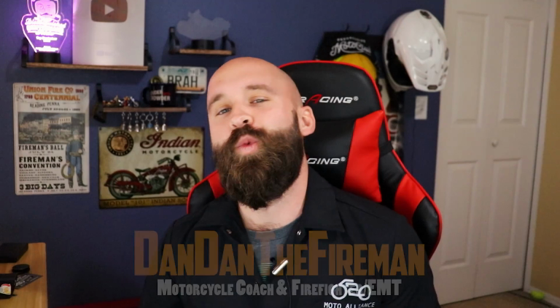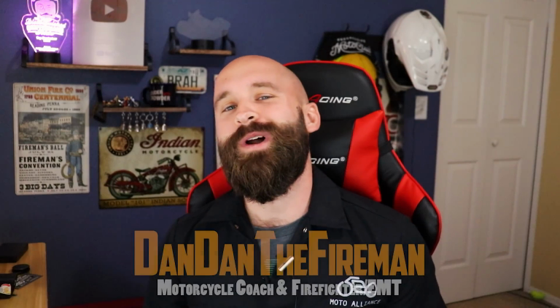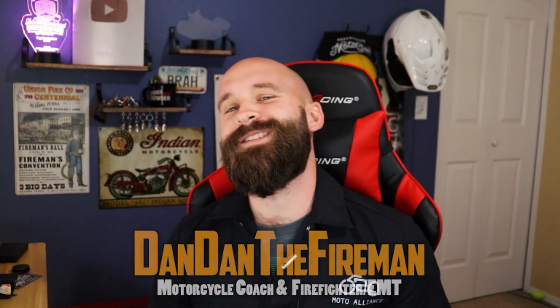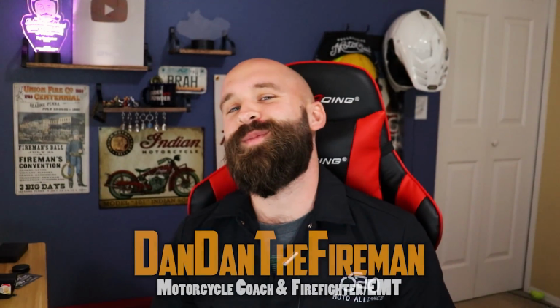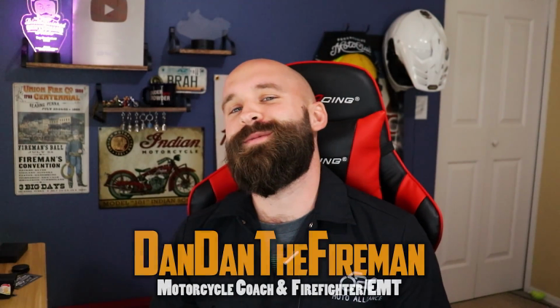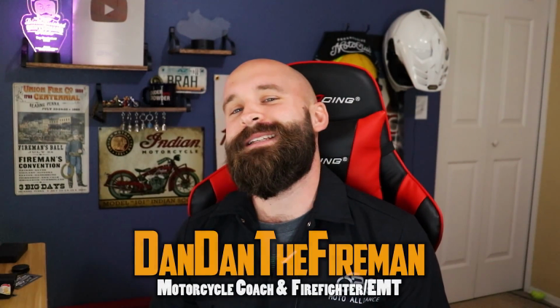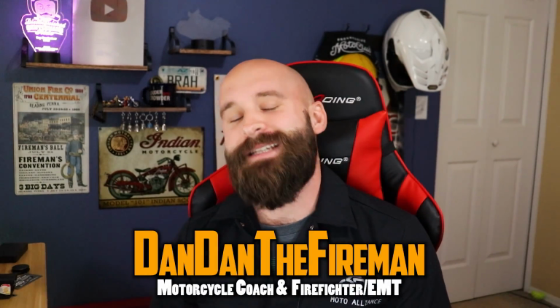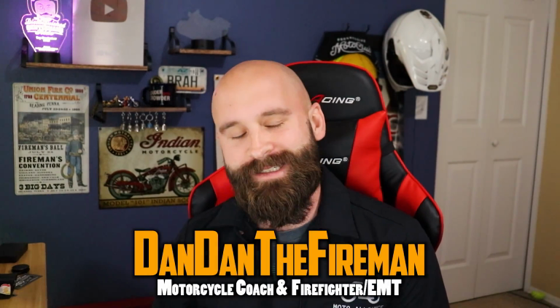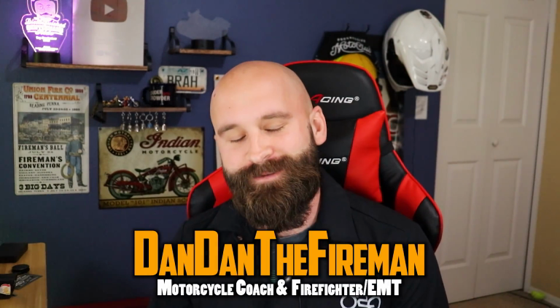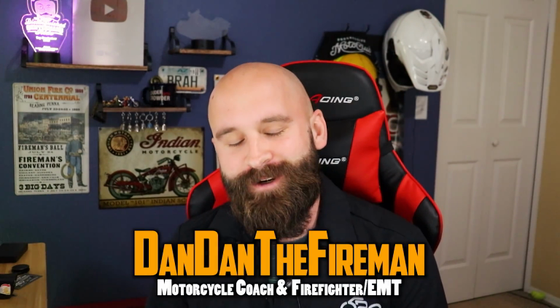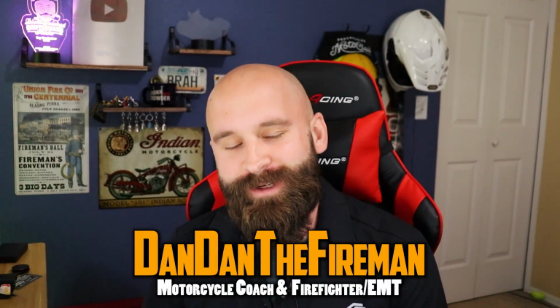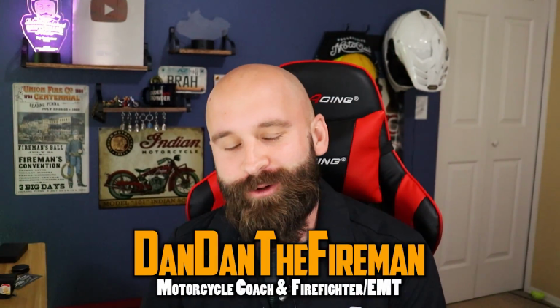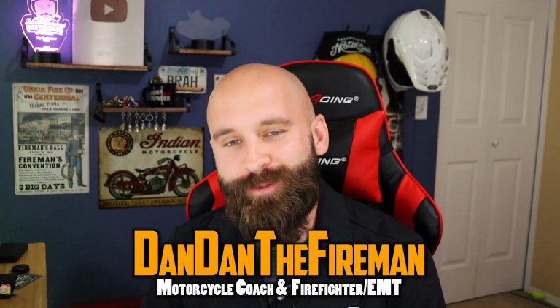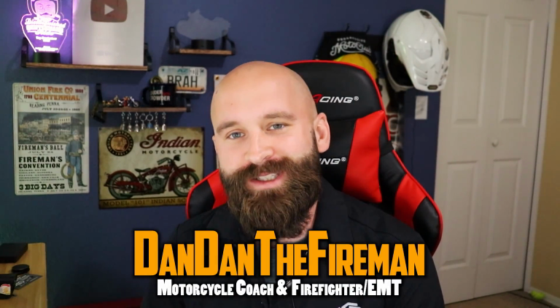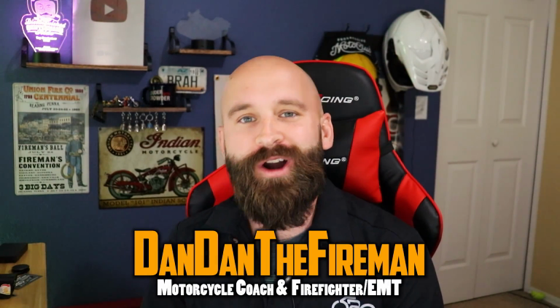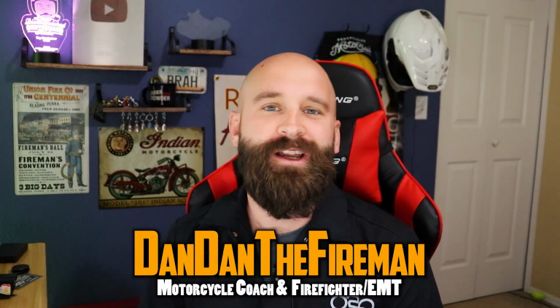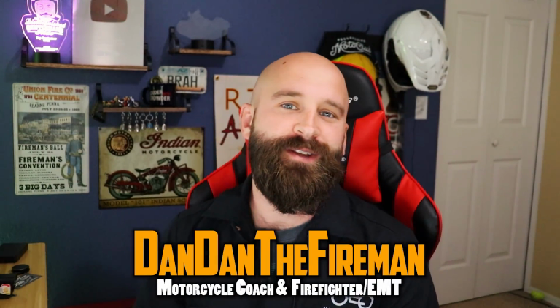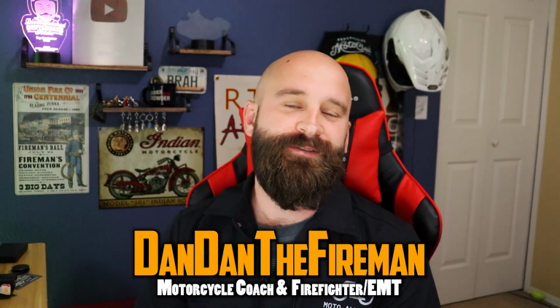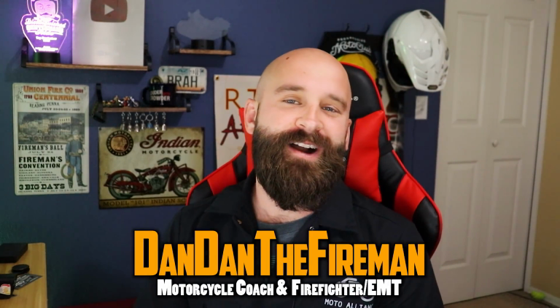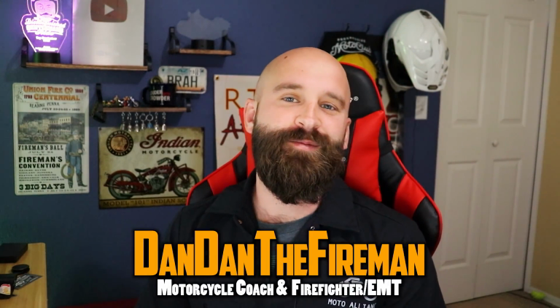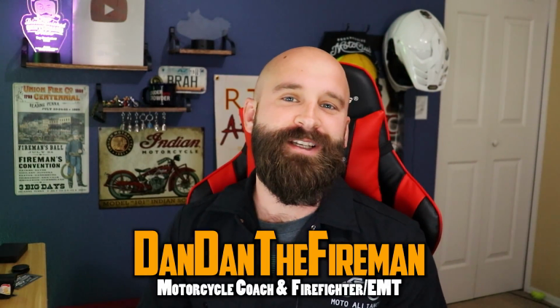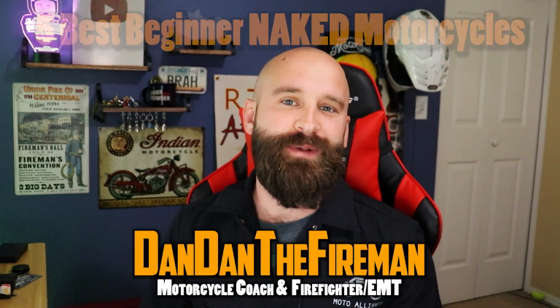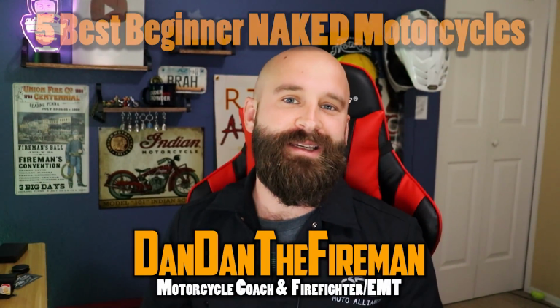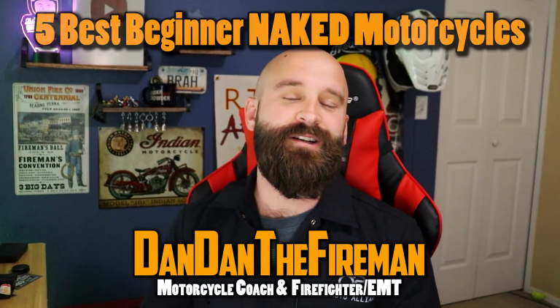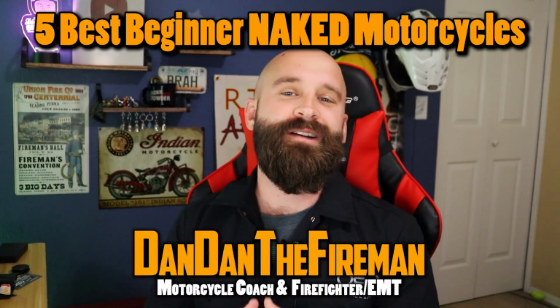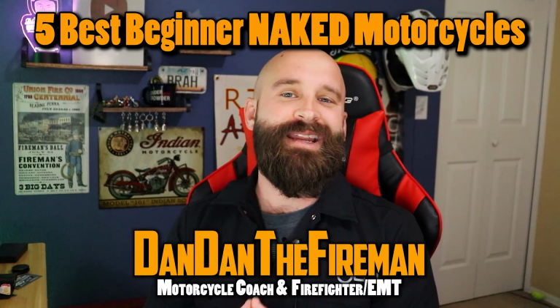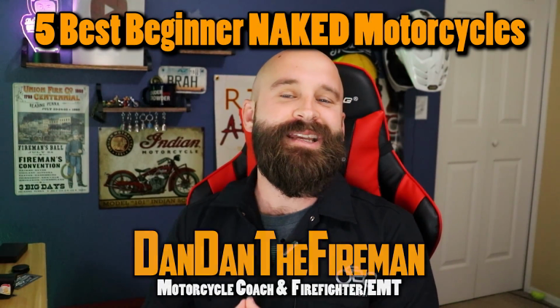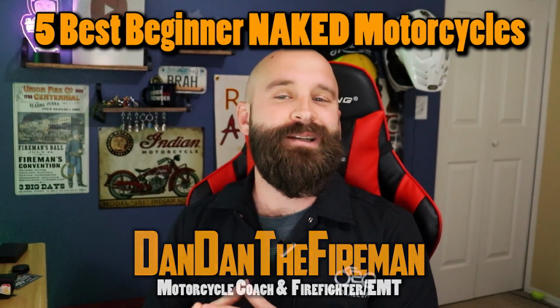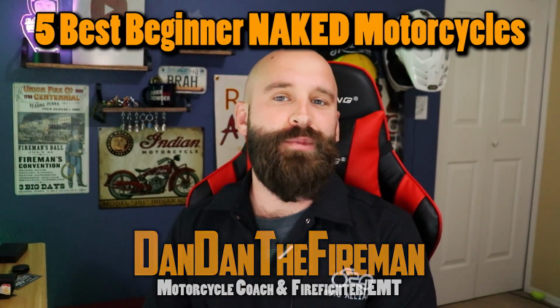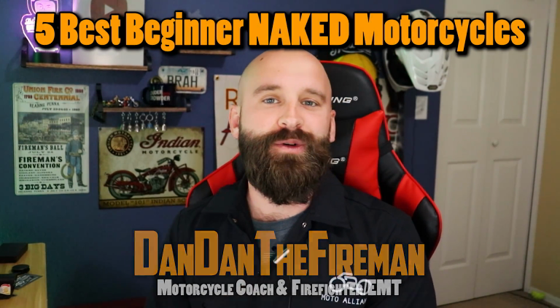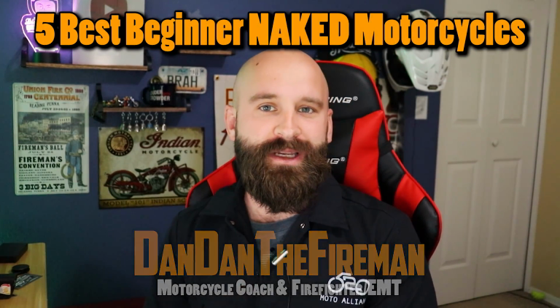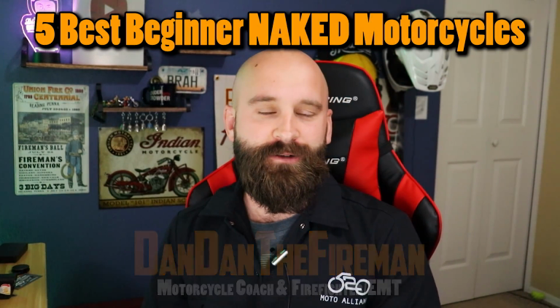What is up everybody? Dan Dan the Fireman here. We're going to be talking about the five best beginner naked motorcycles.